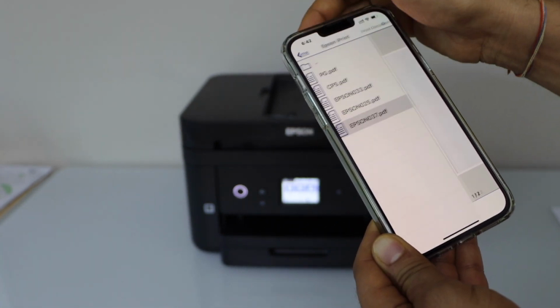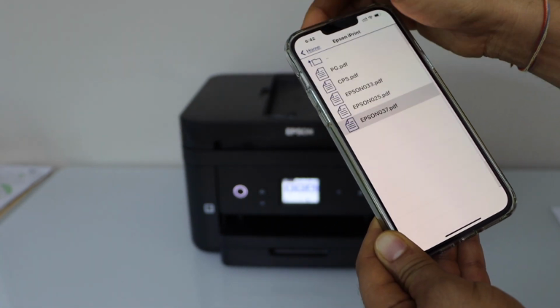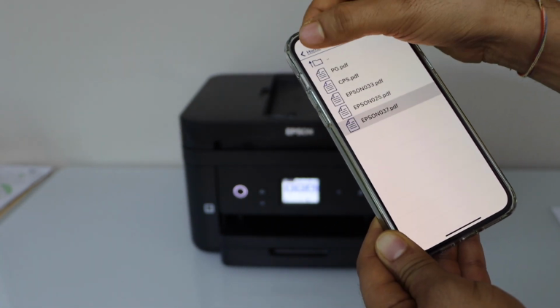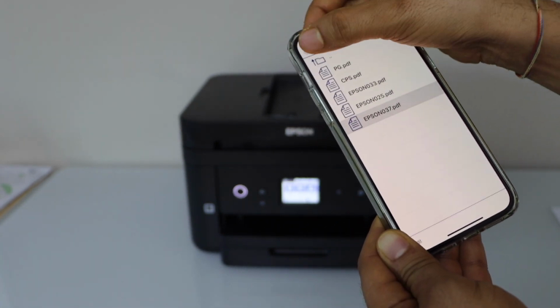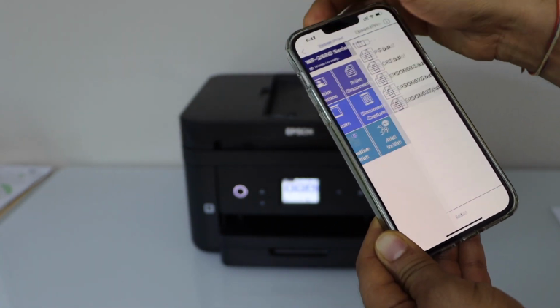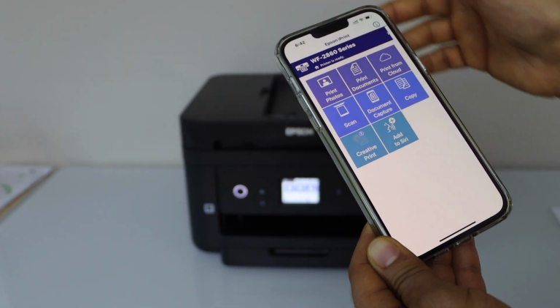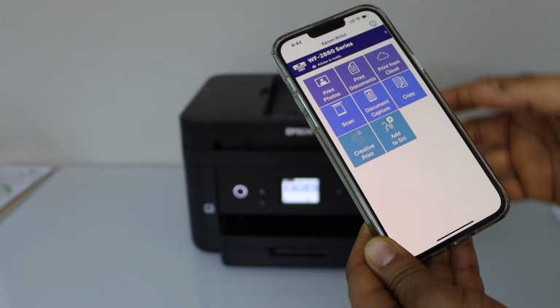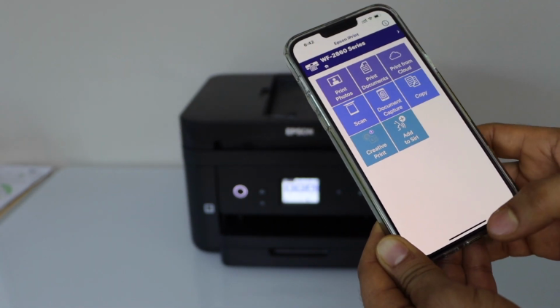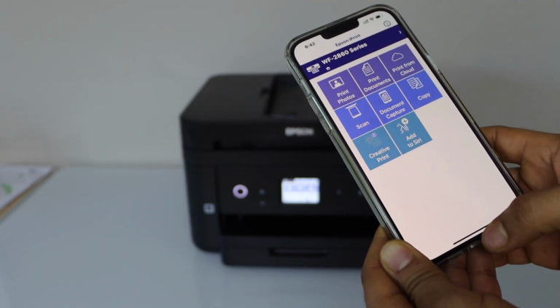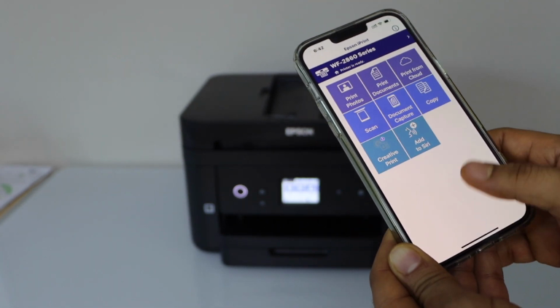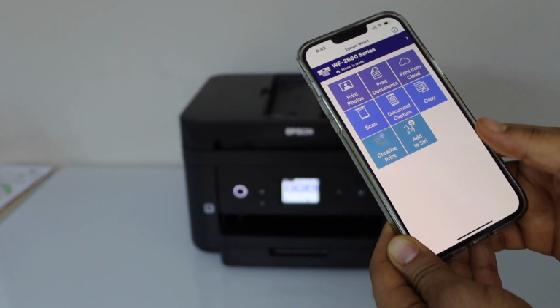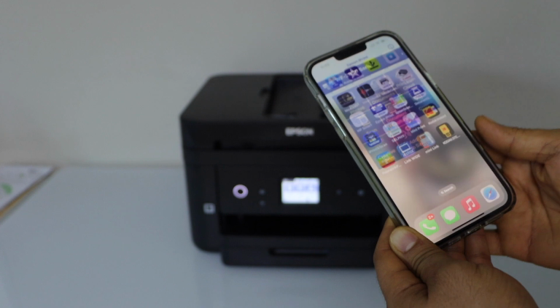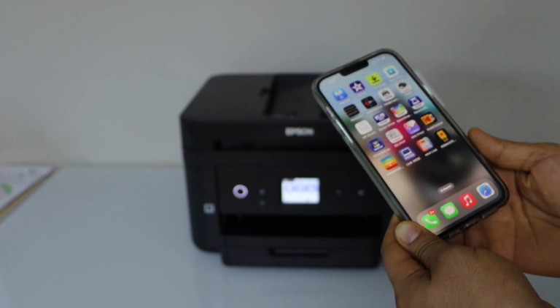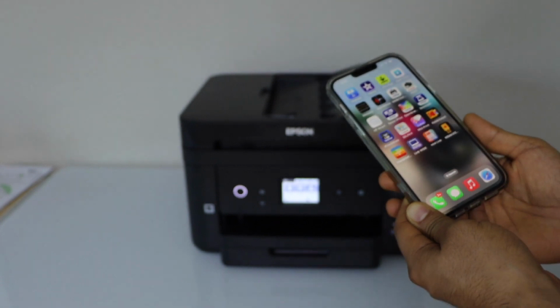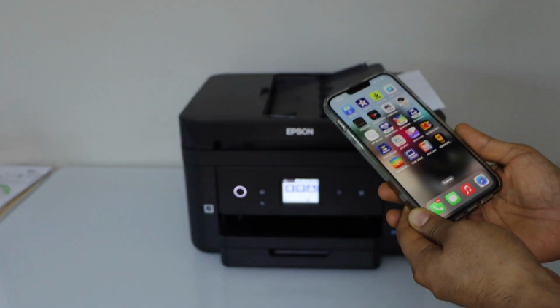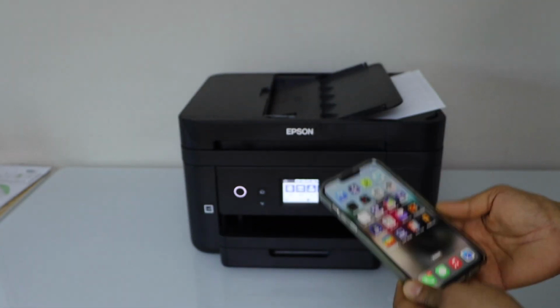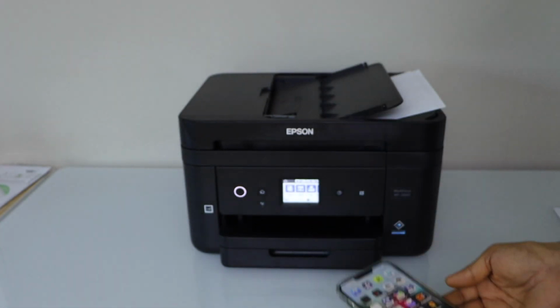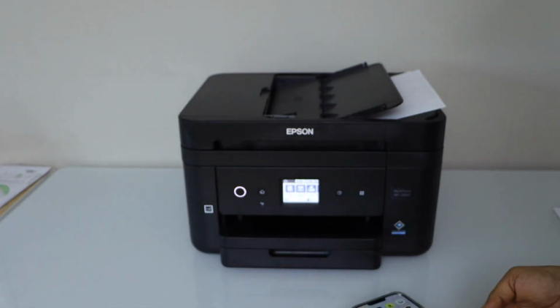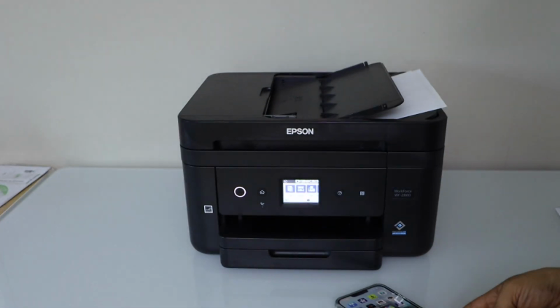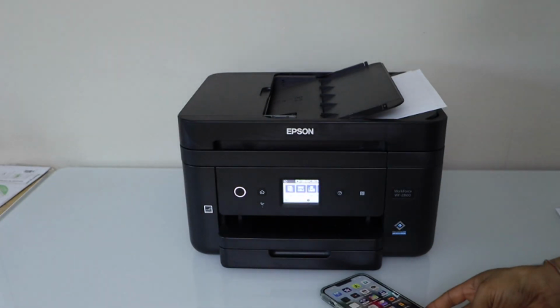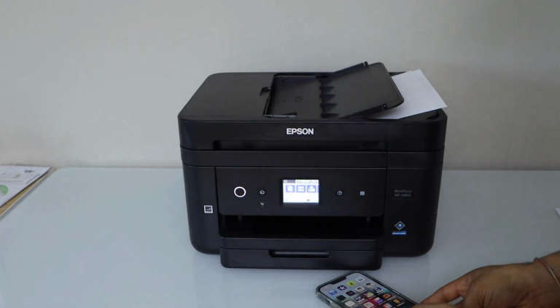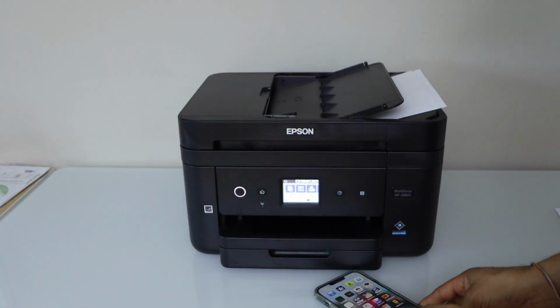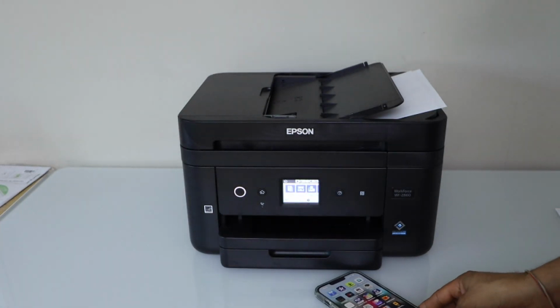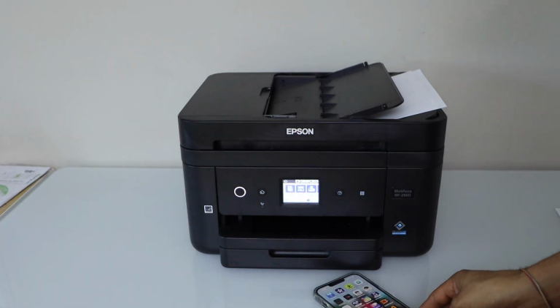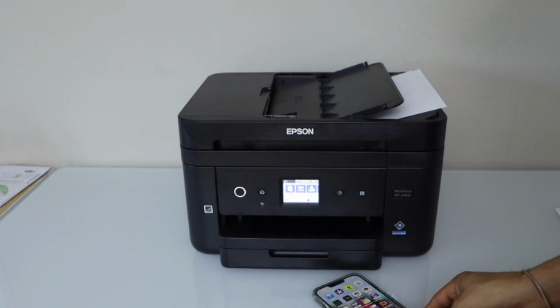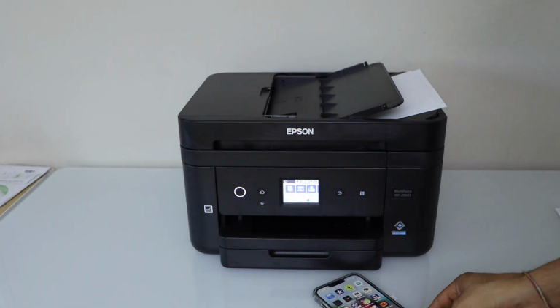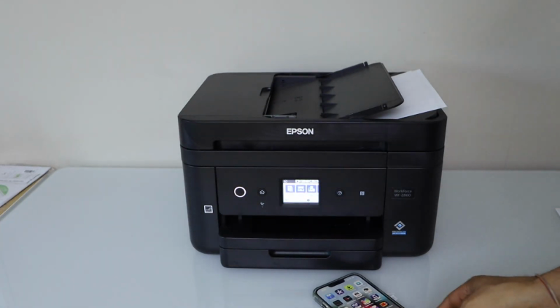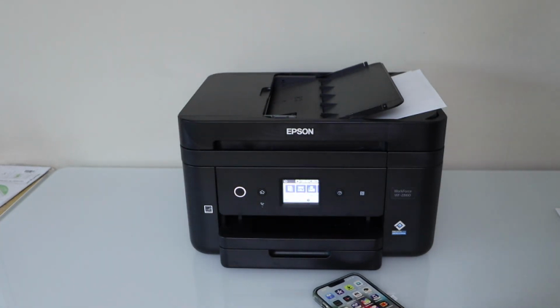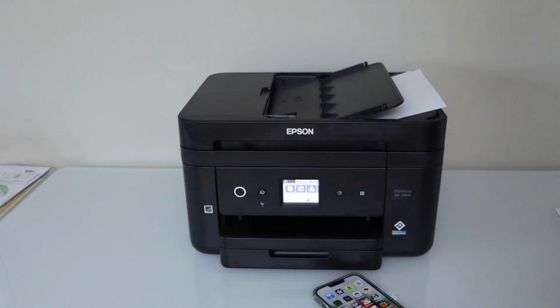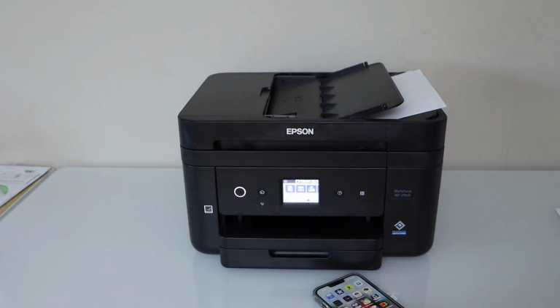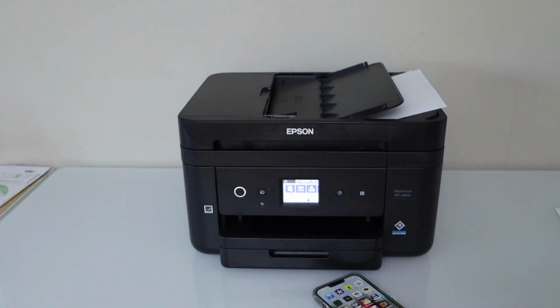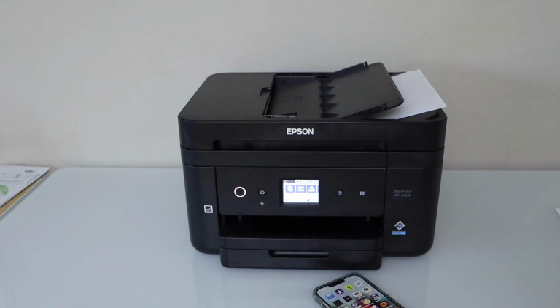This way we can do the scanning with this printer. Thanks for watching. Bye bye!